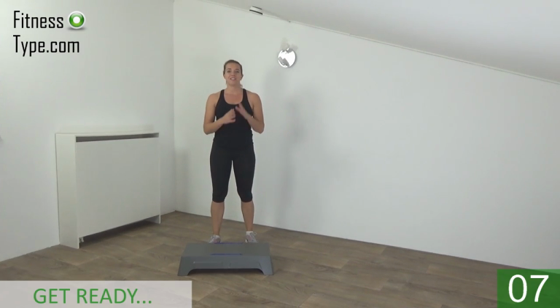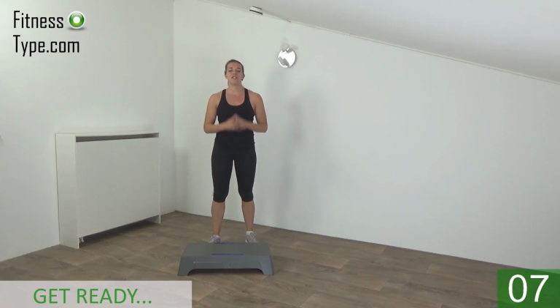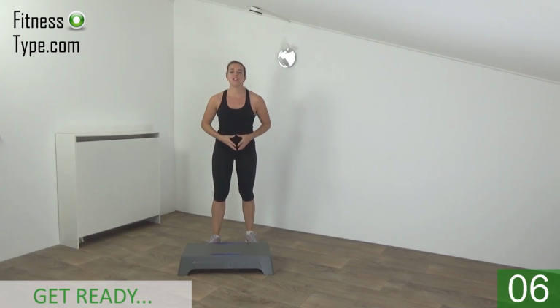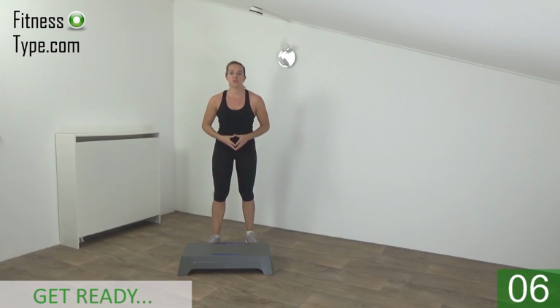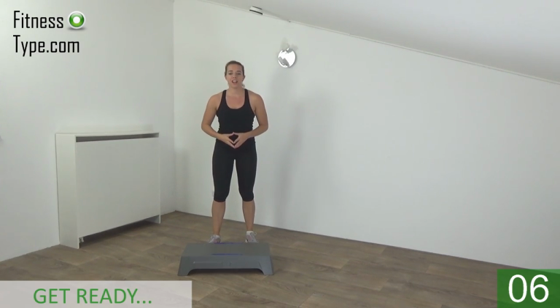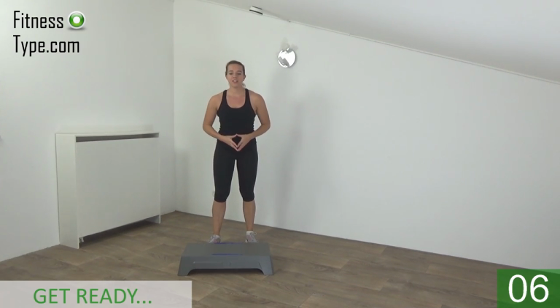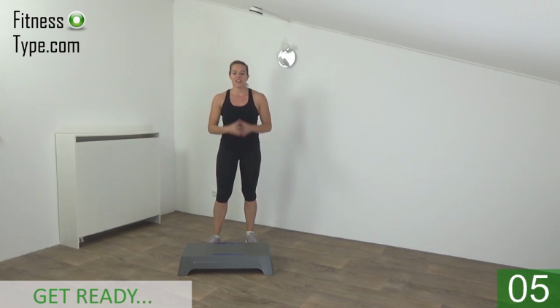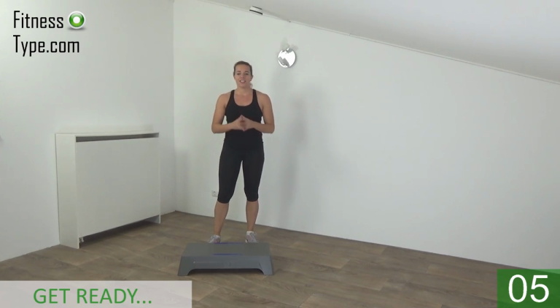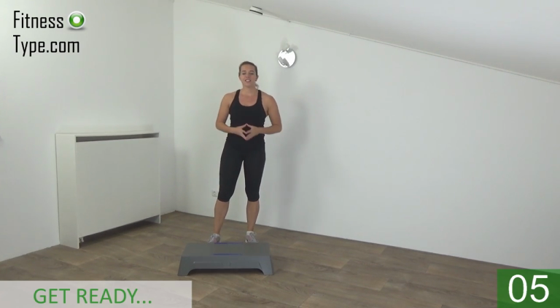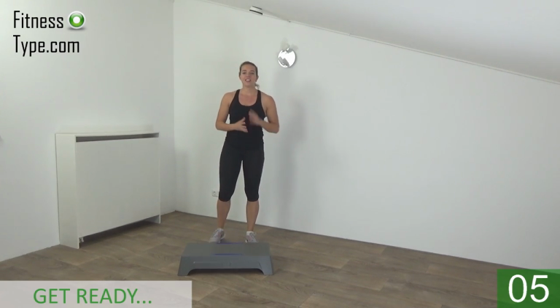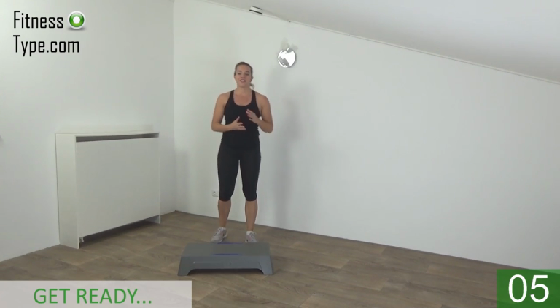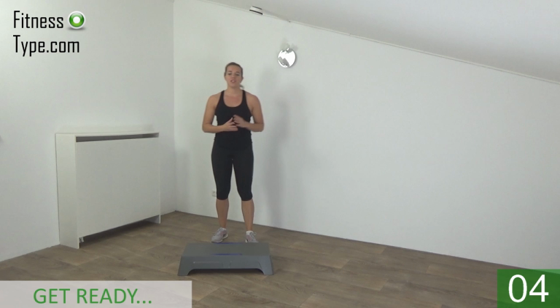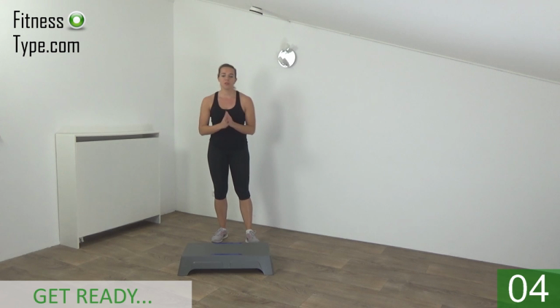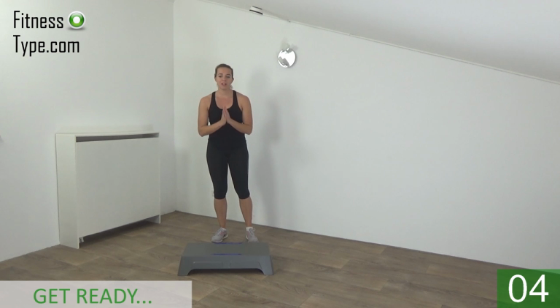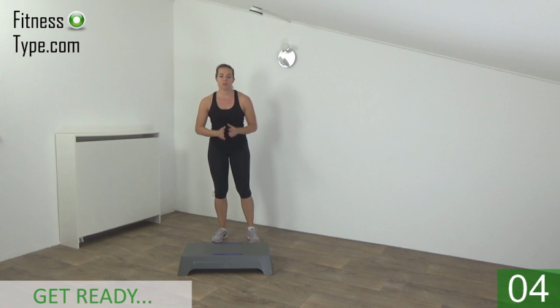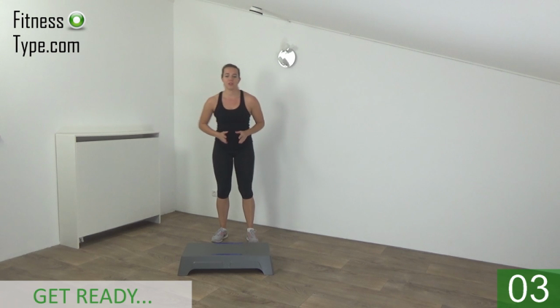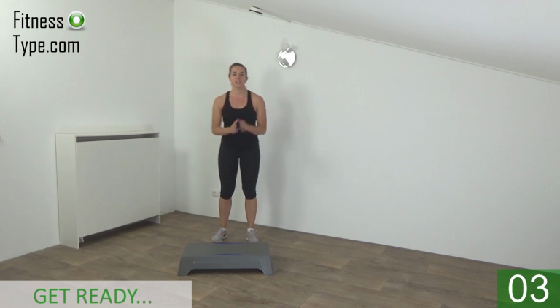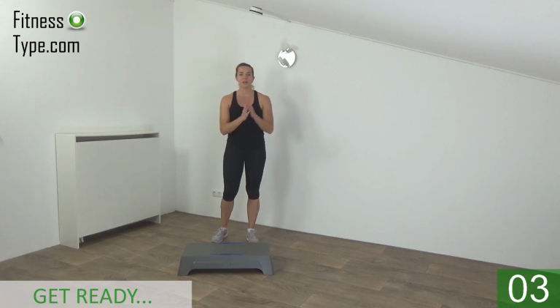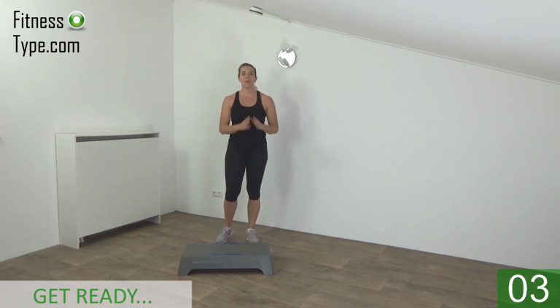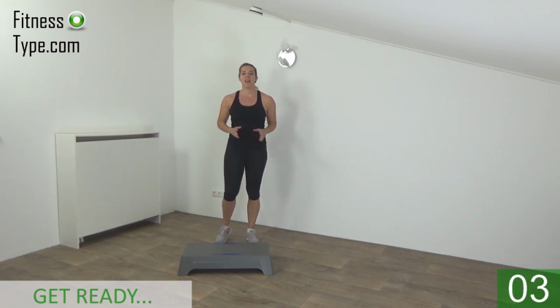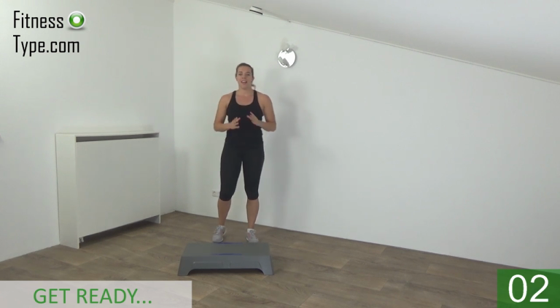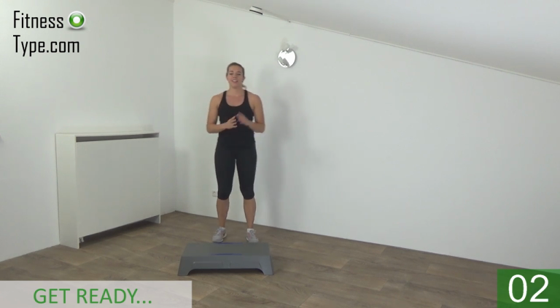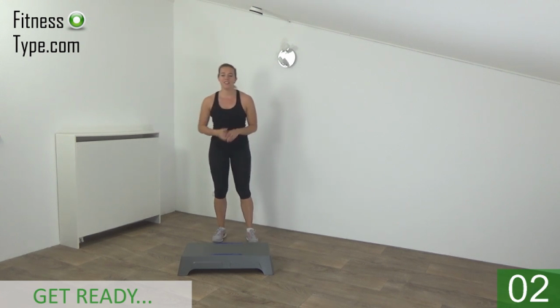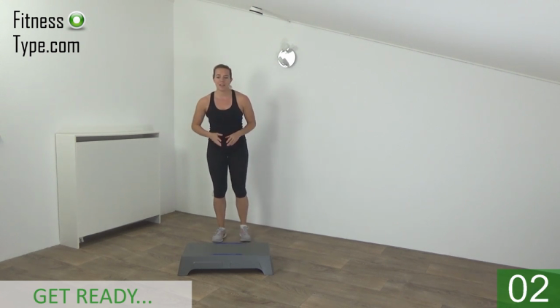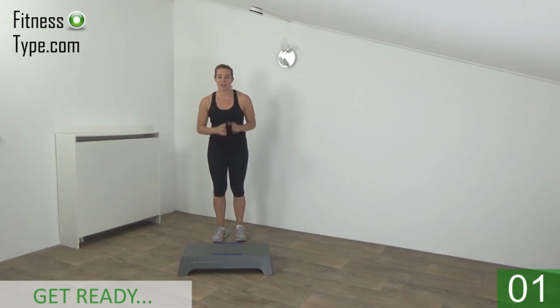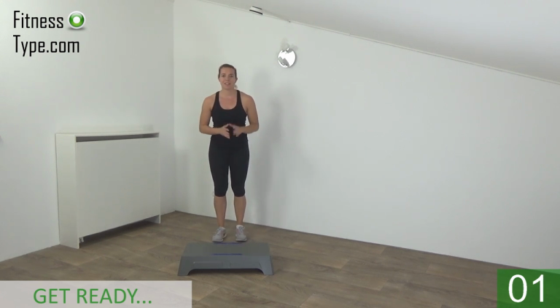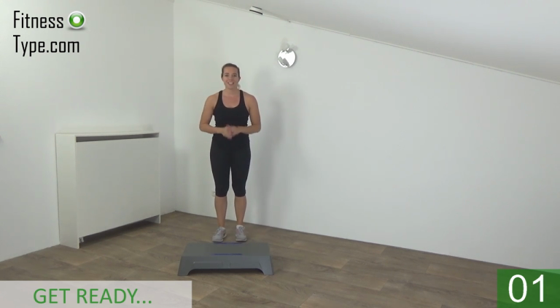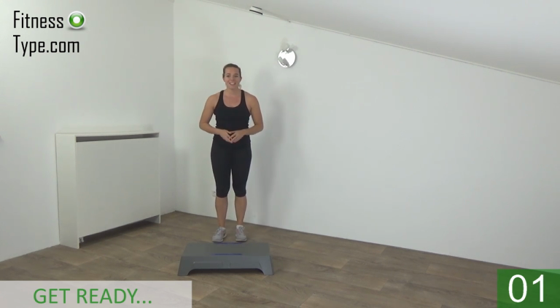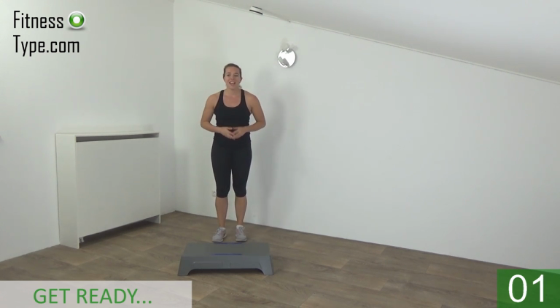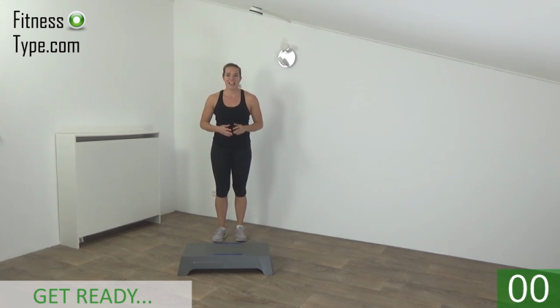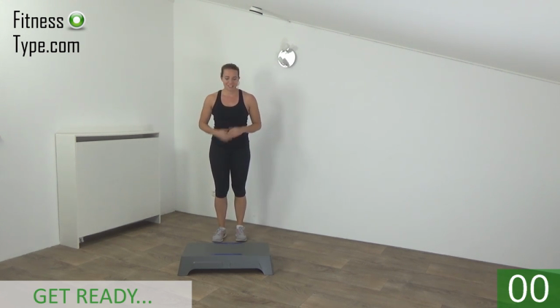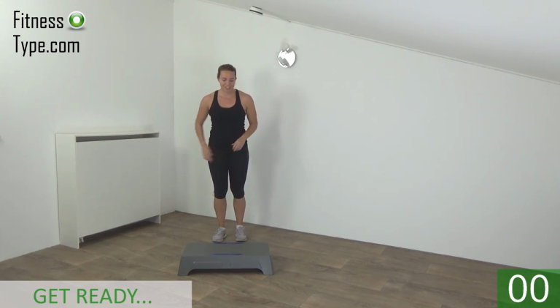Get ready to start the workout. 10 exercises and a short water break. We start with the step up and the heel tap. Get ready and start.